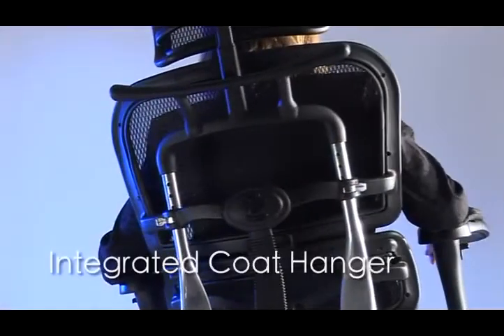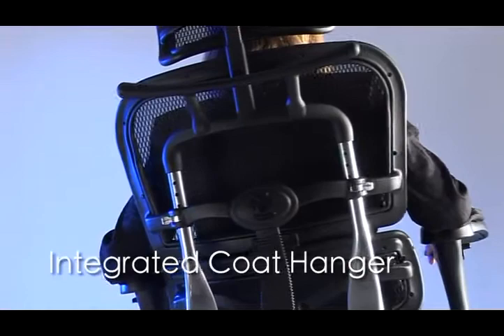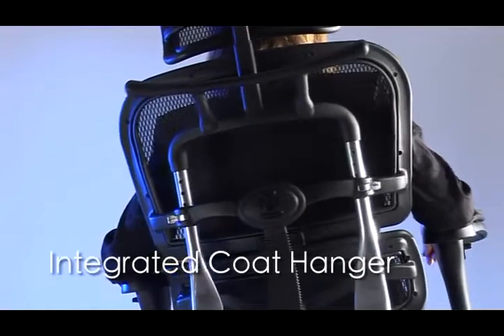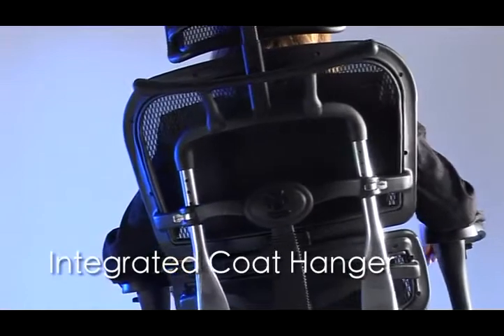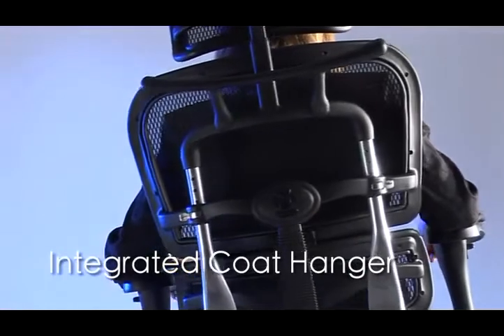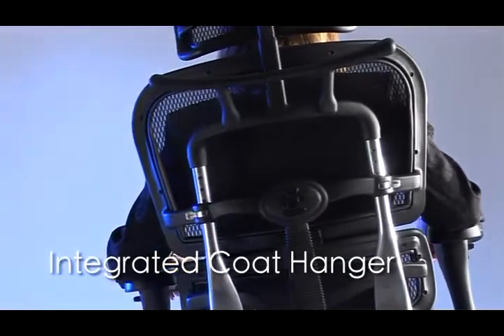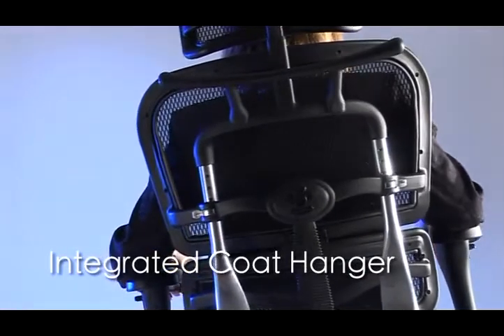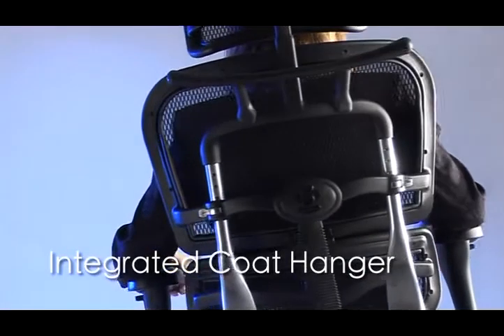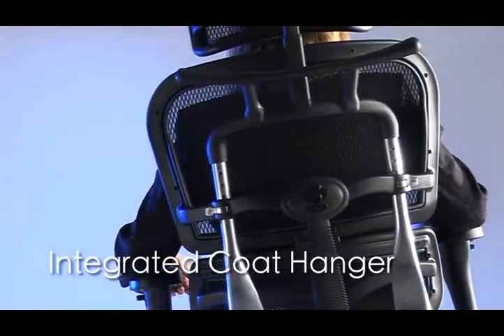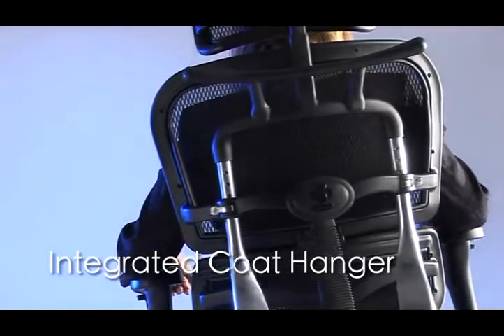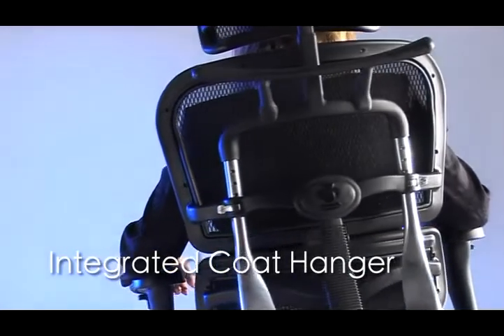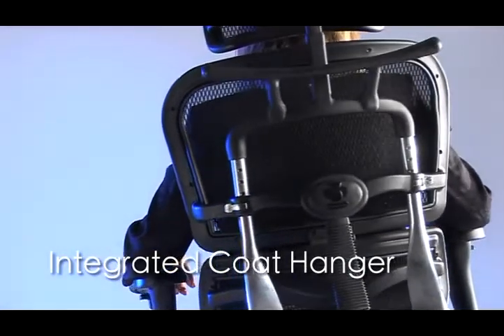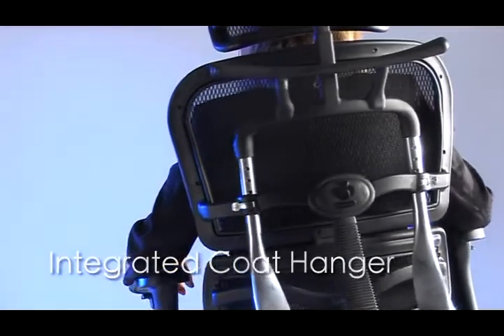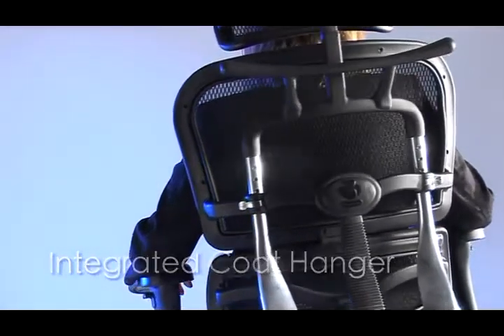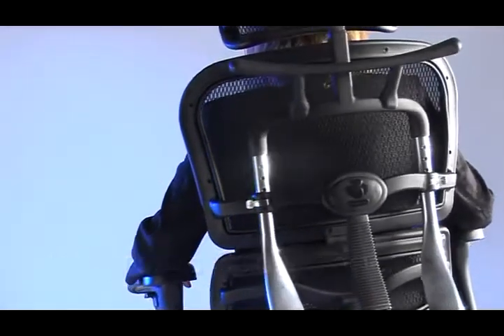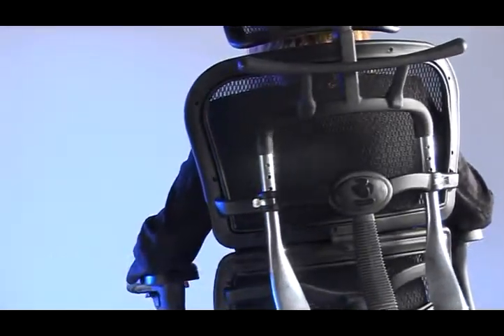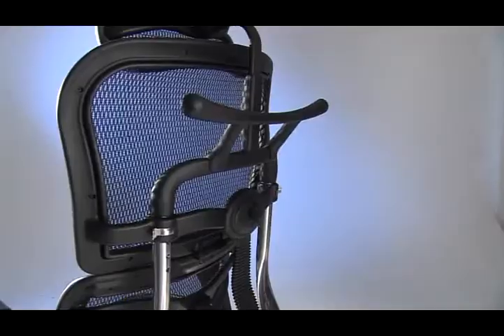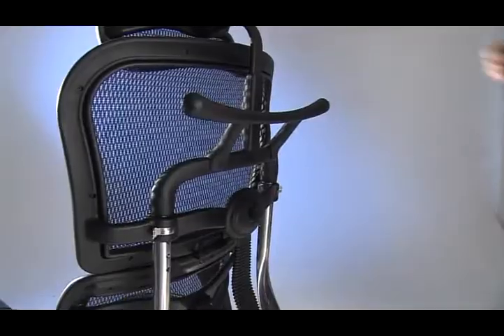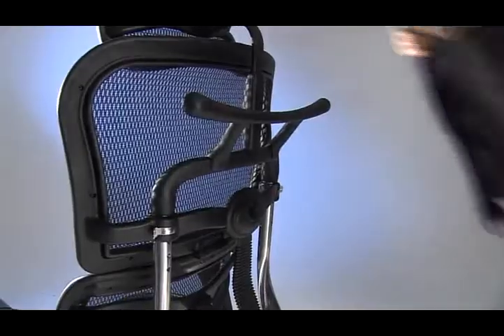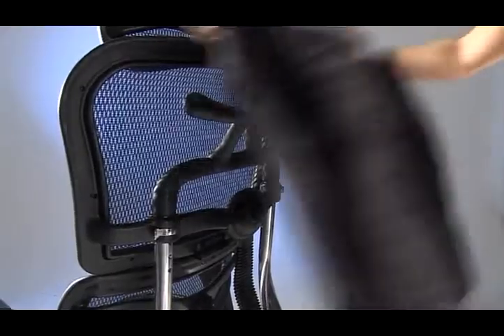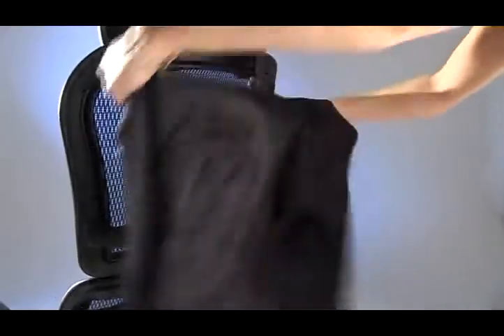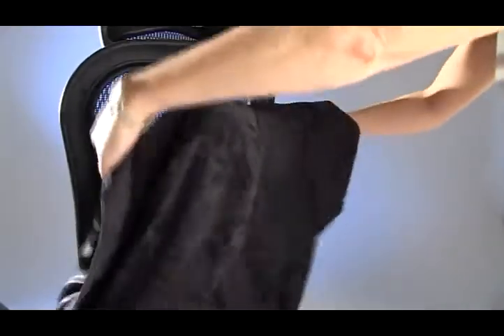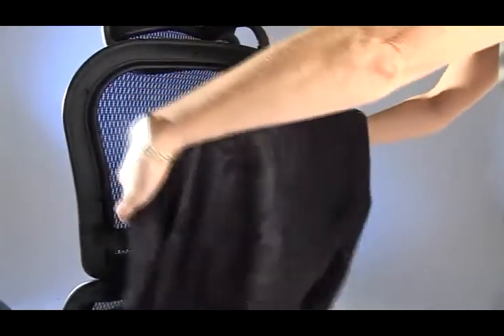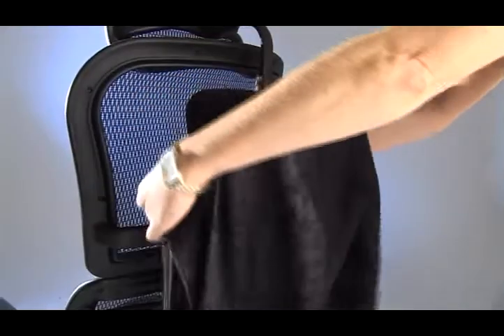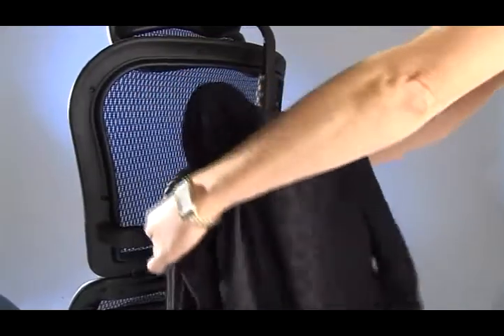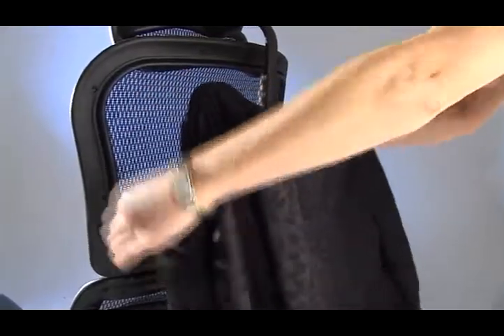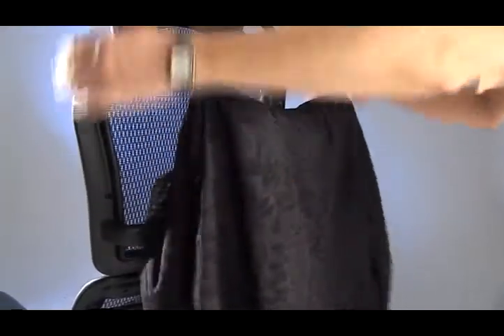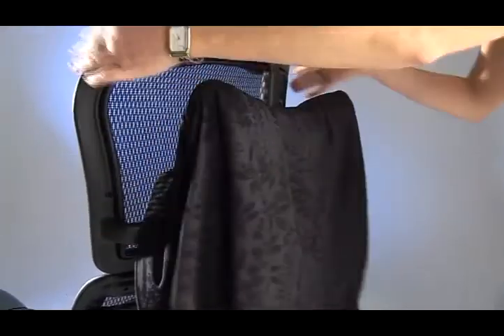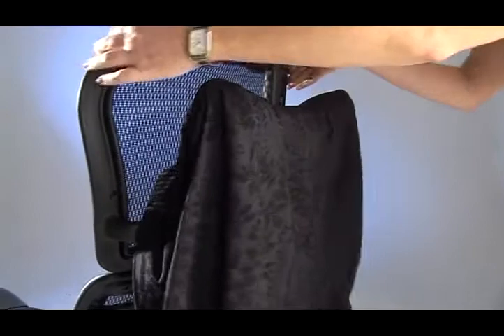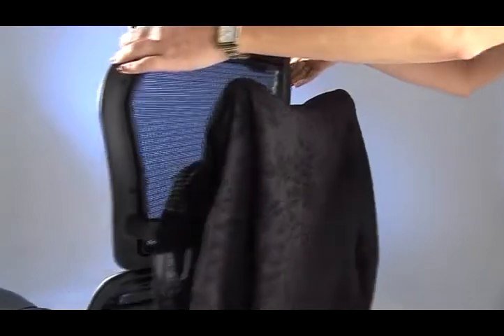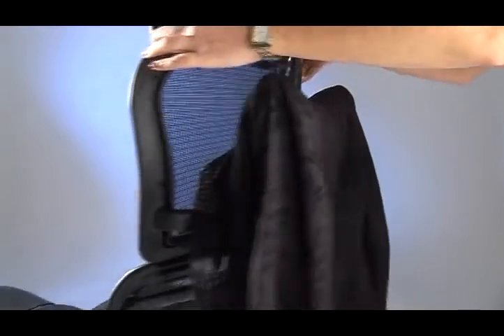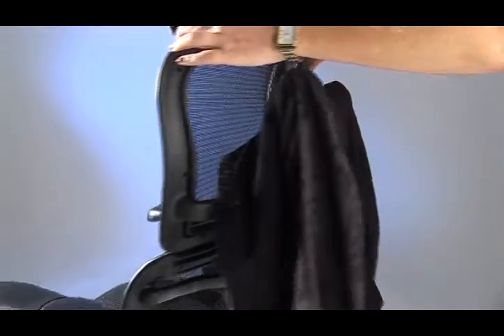The unique coat hanger built into the Ergo allows the user to conveniently hang their coat away from the chair.